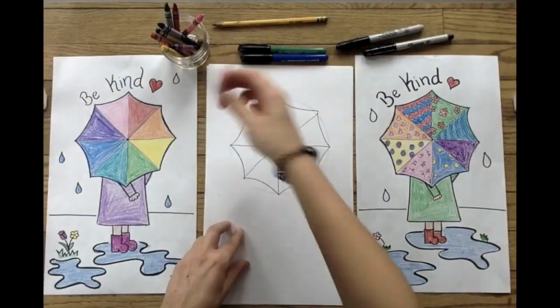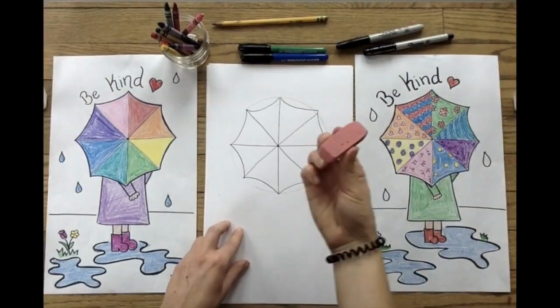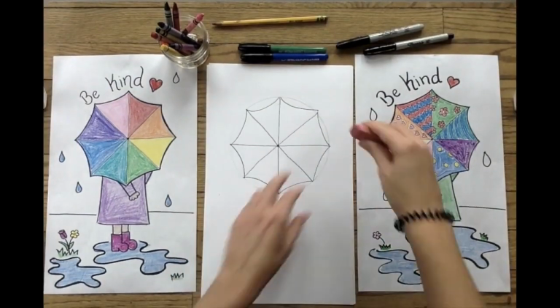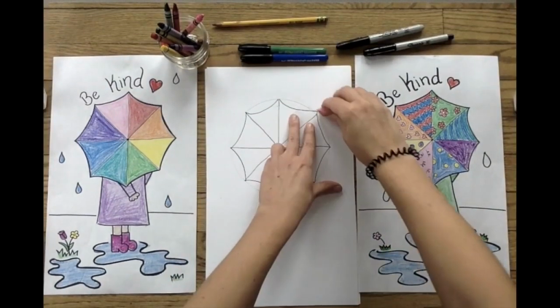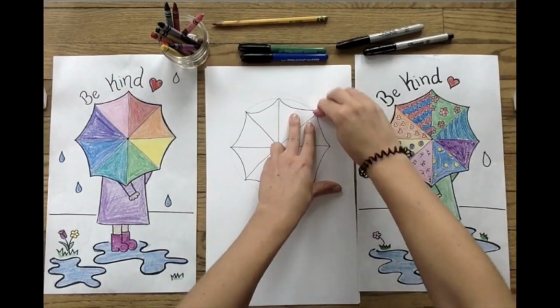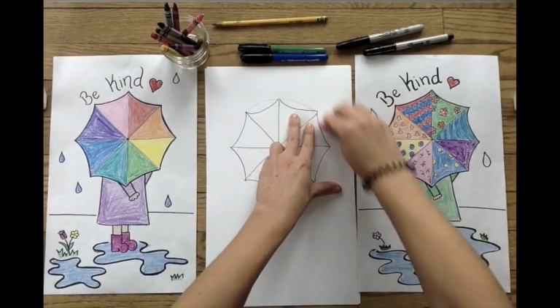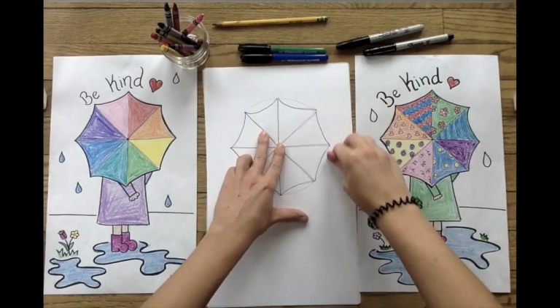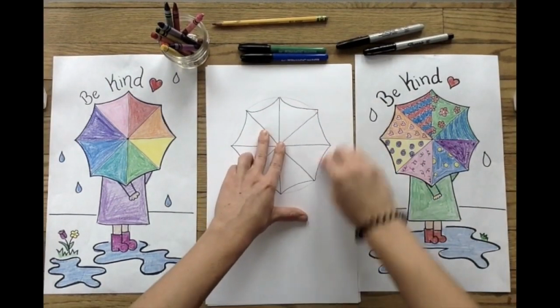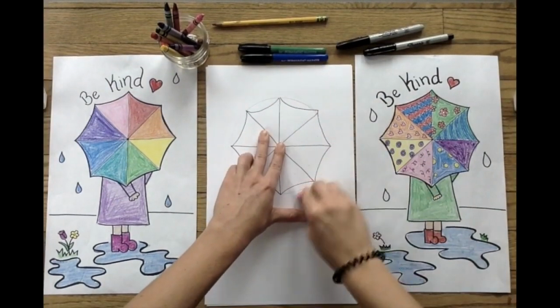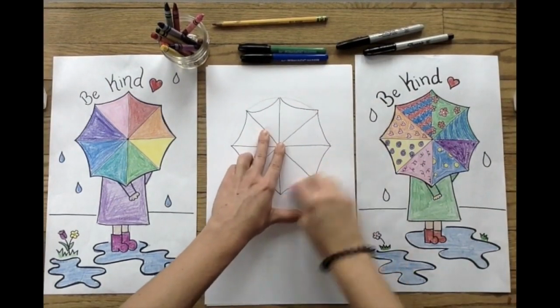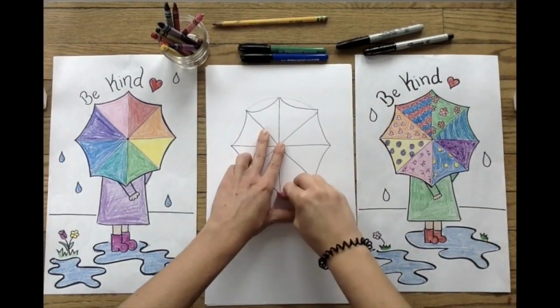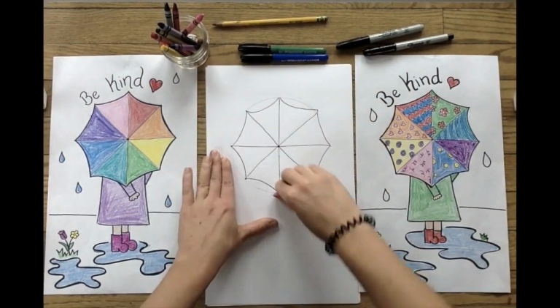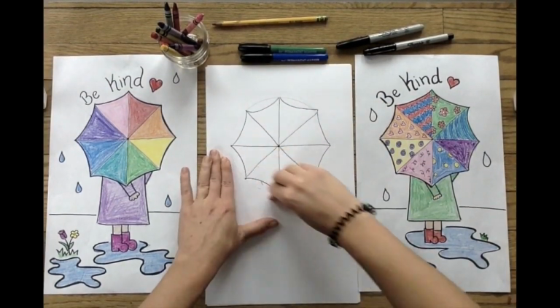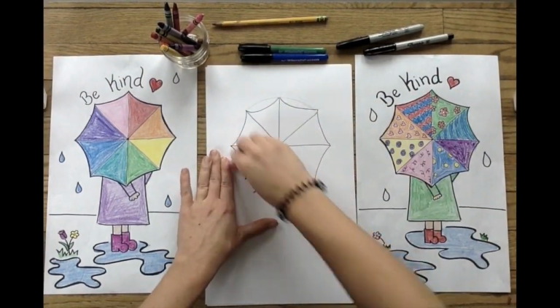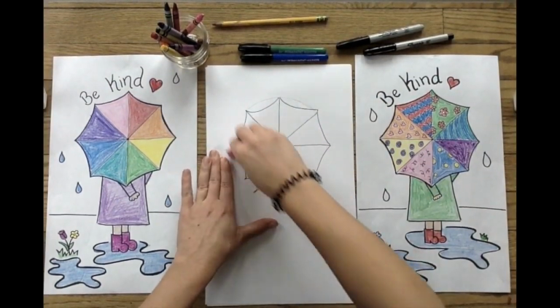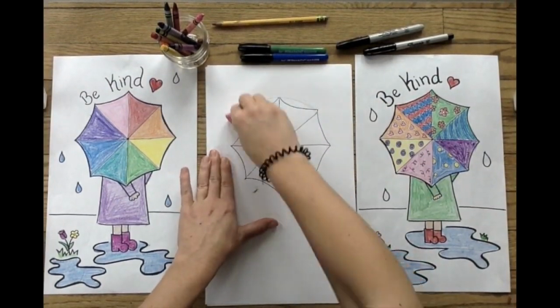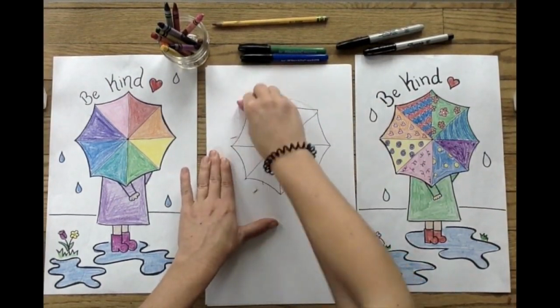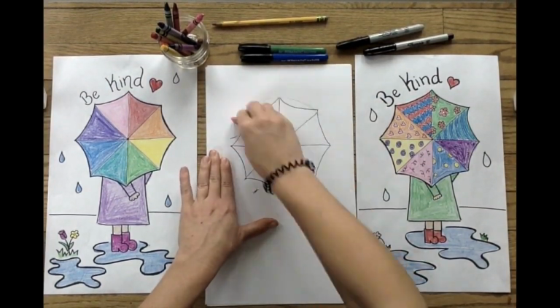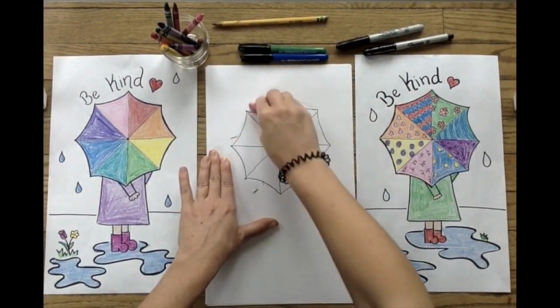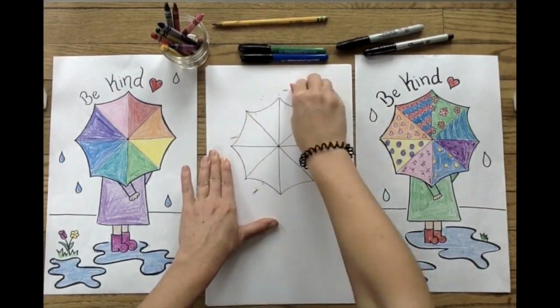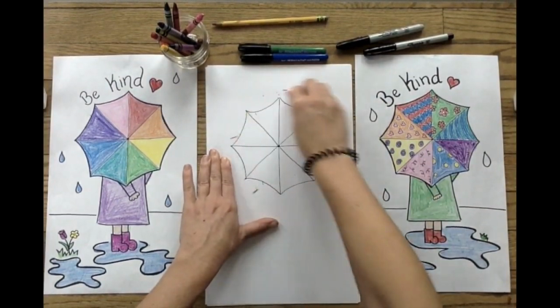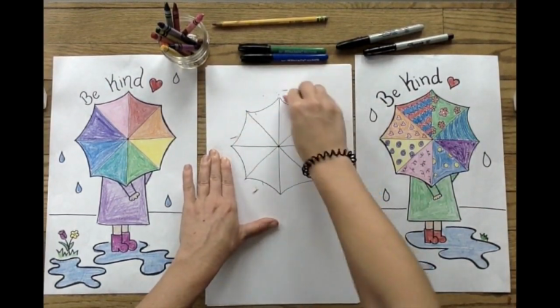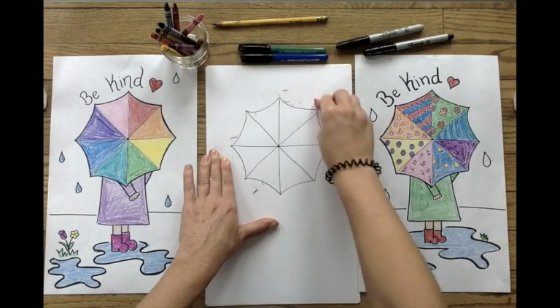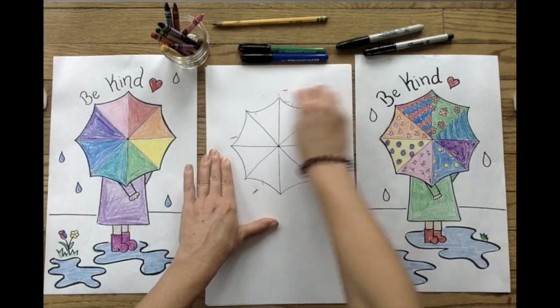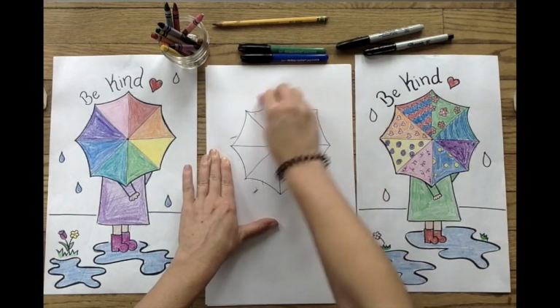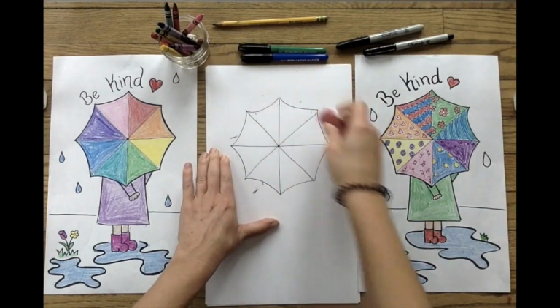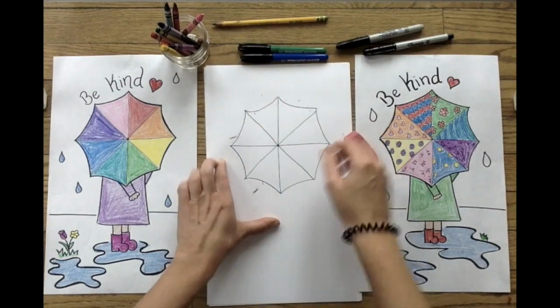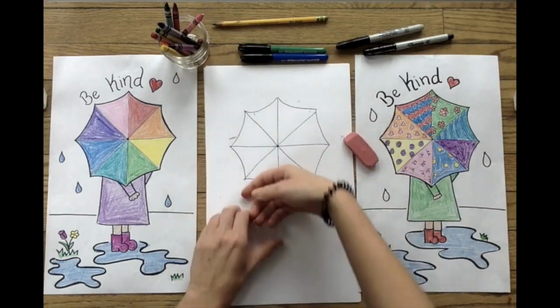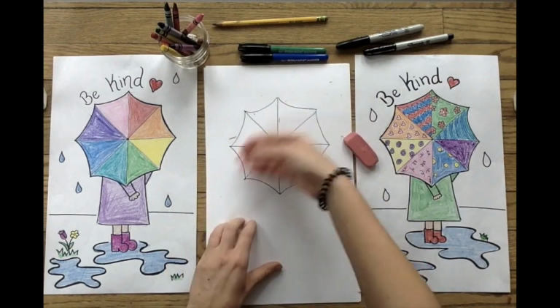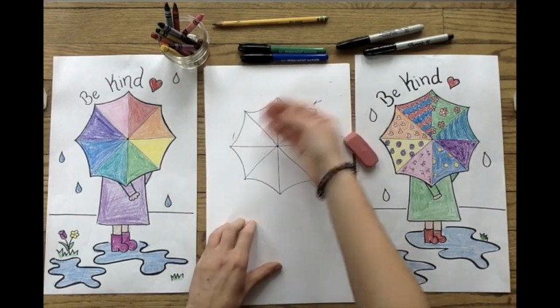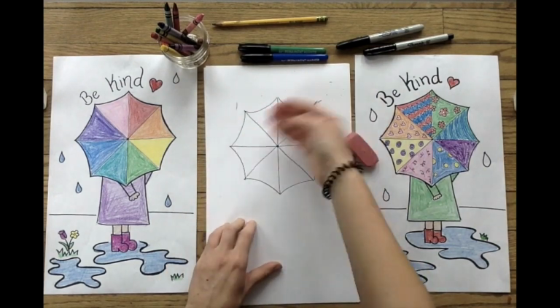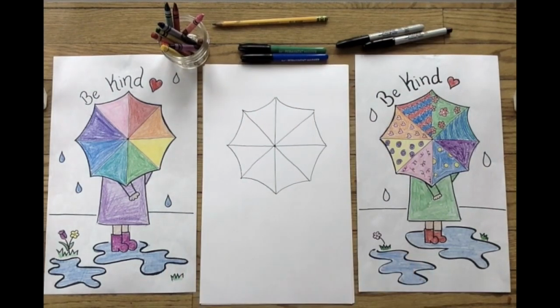Next, like I mentioned earlier, you're going to take an eraser and erase any pencil marks that are left over from your circle.